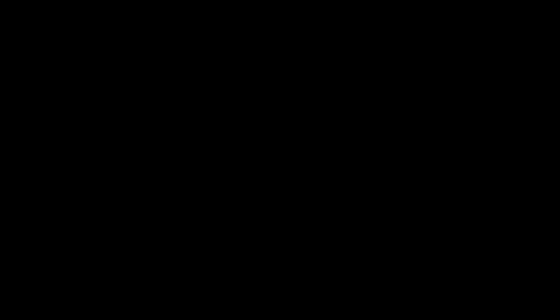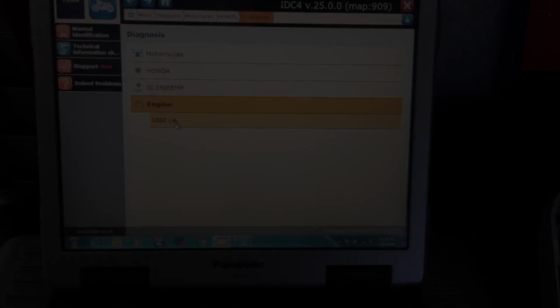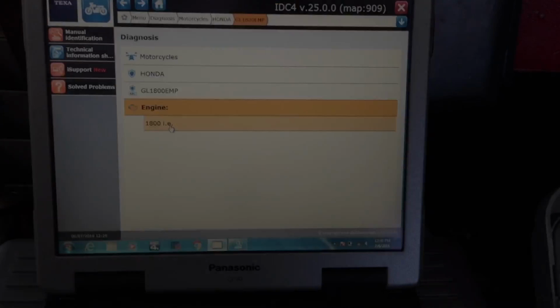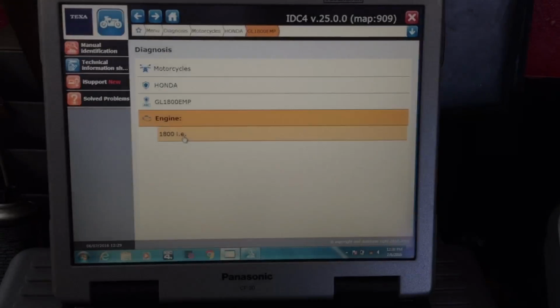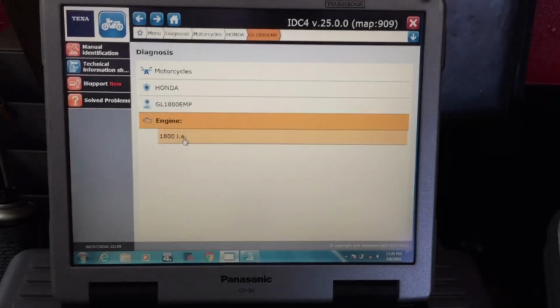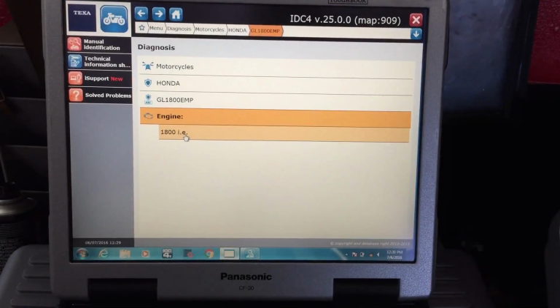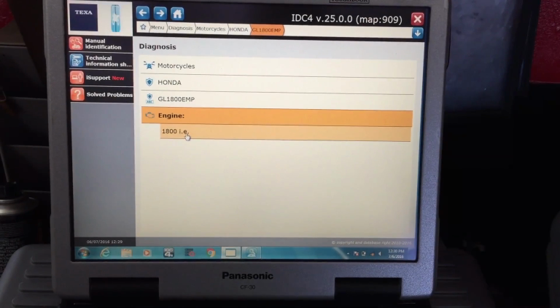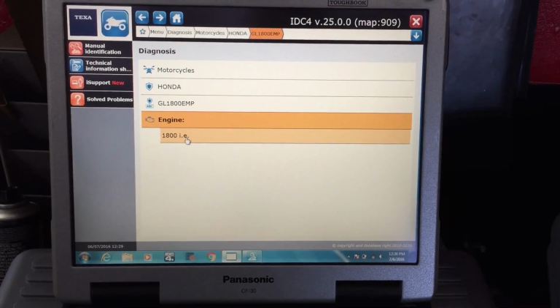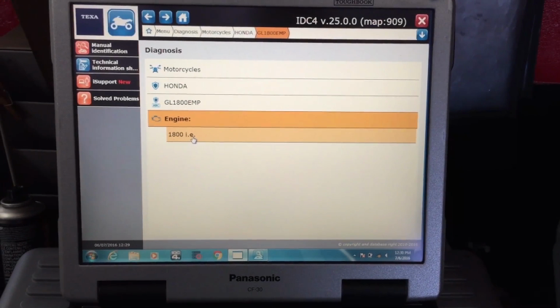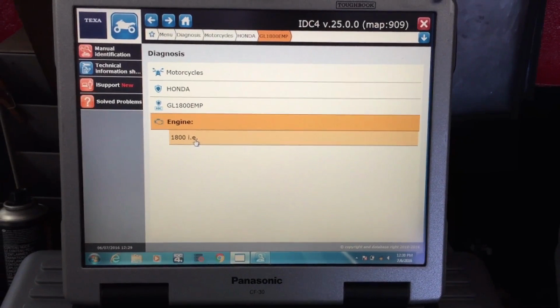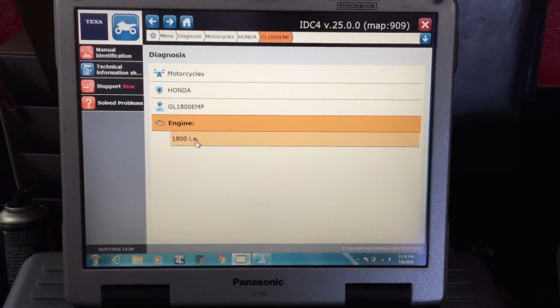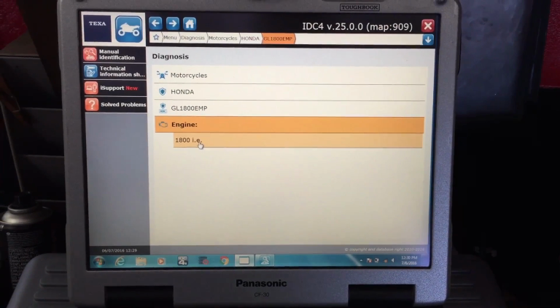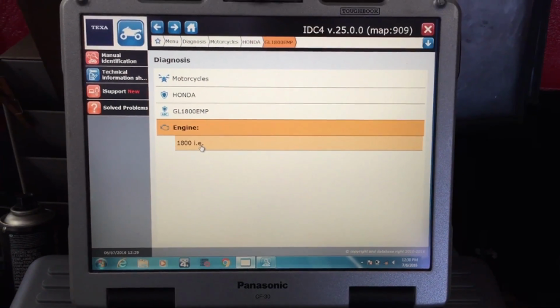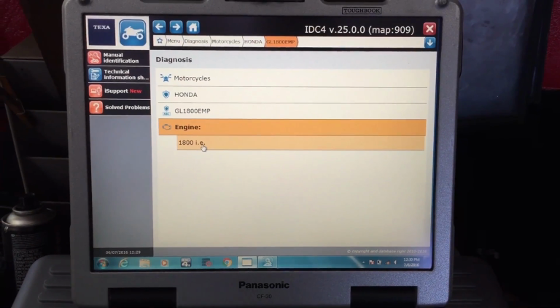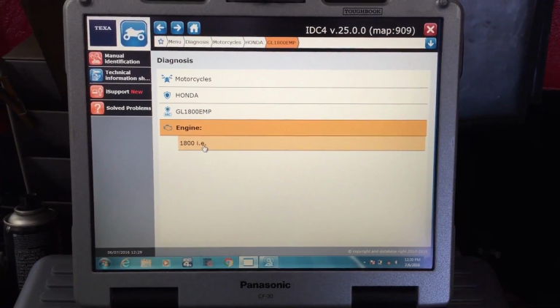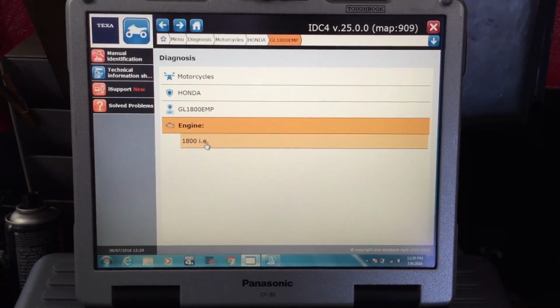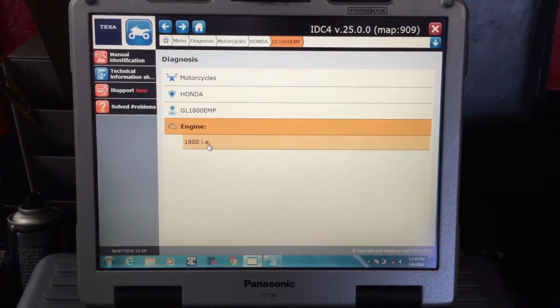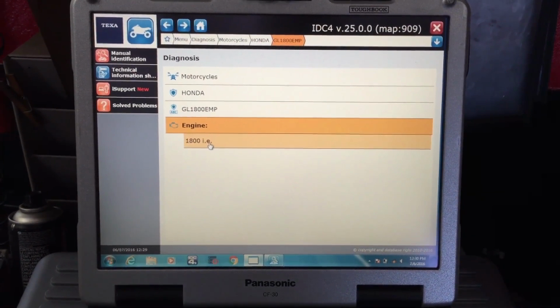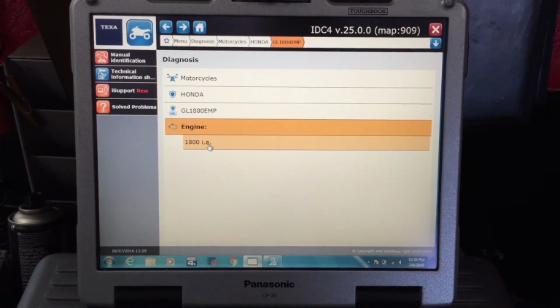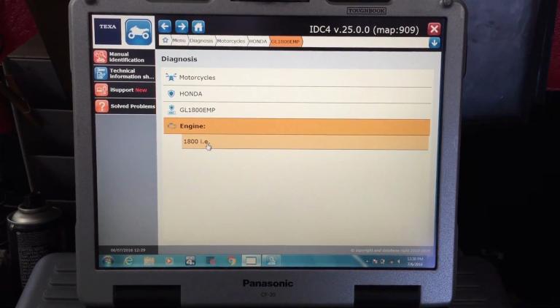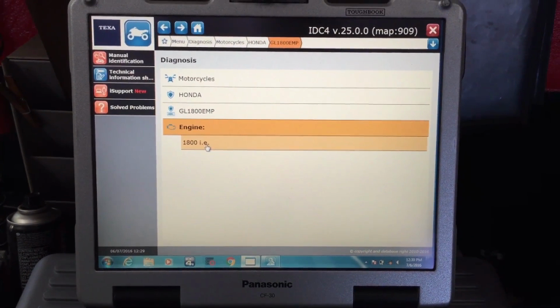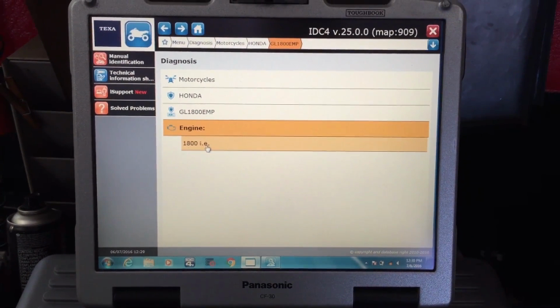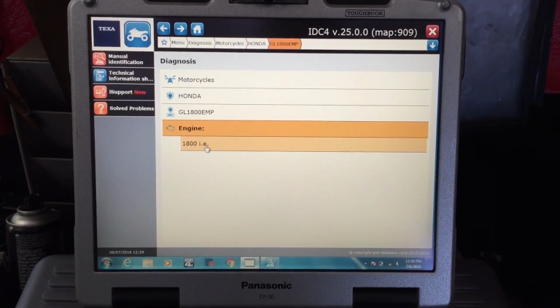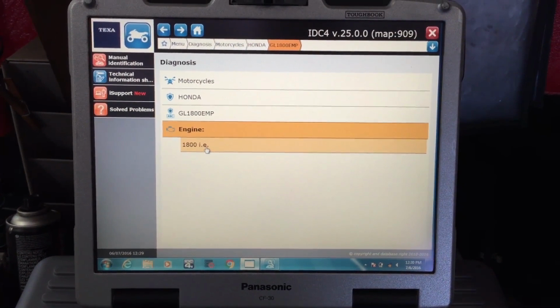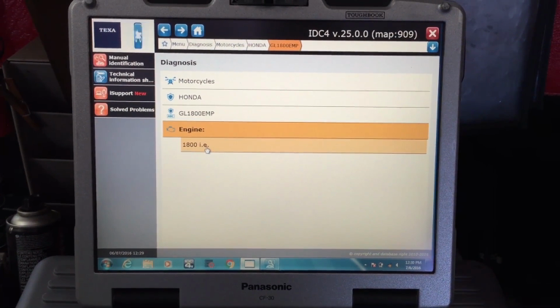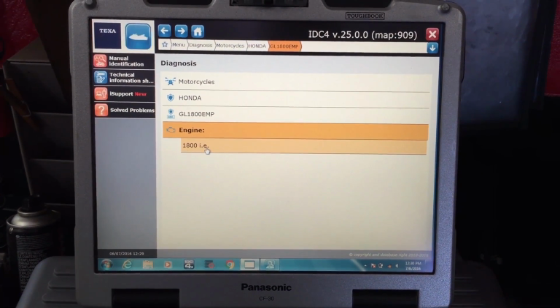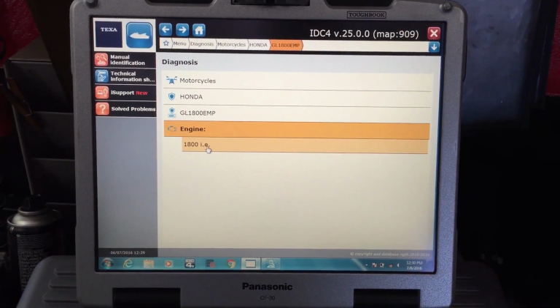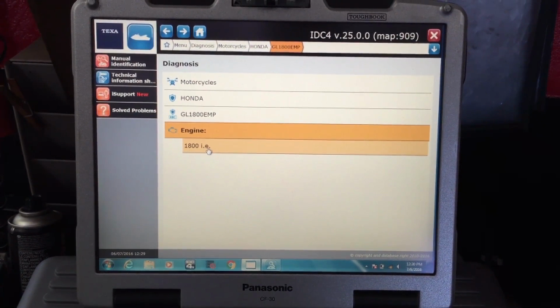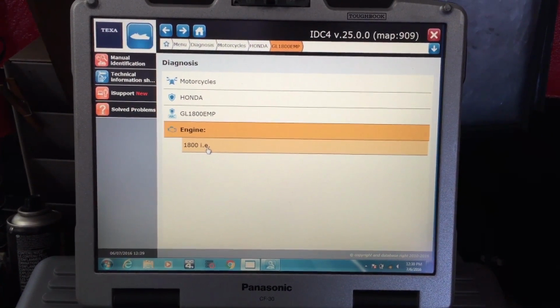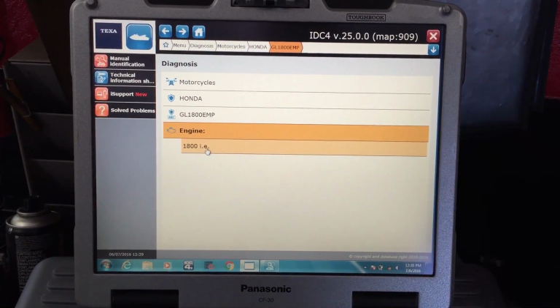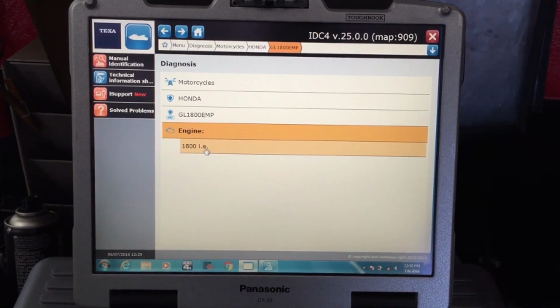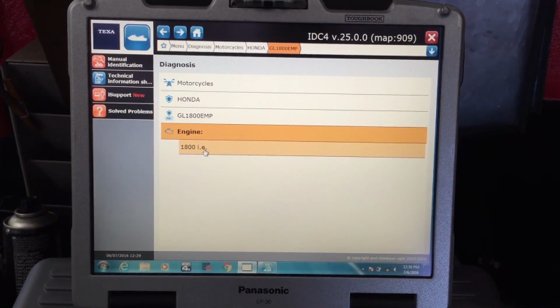This is Riley with Diesel Laptops. Today we're hooking into a 2008 Honda Goldwing GL1800.